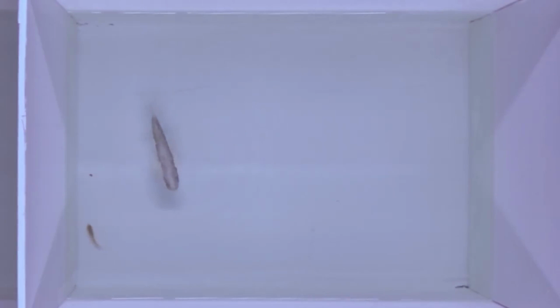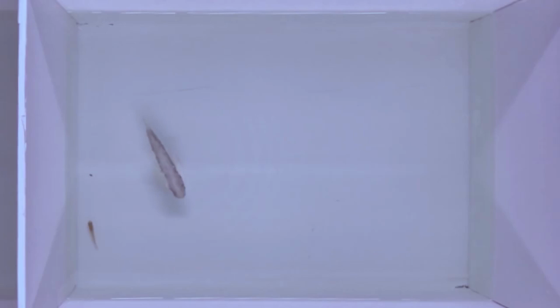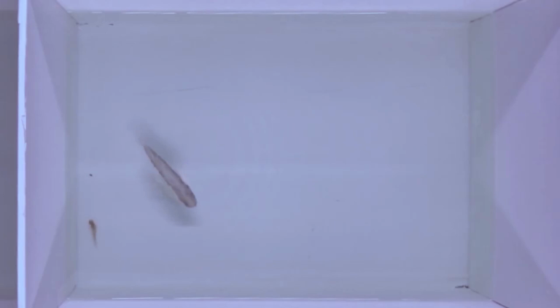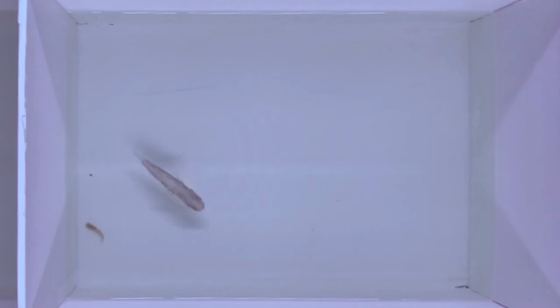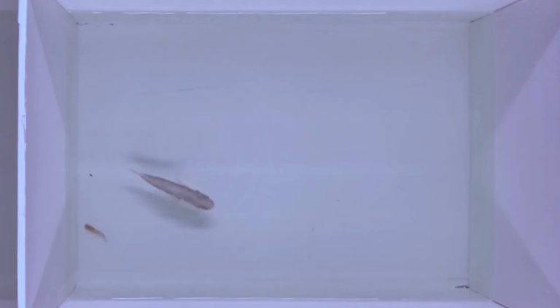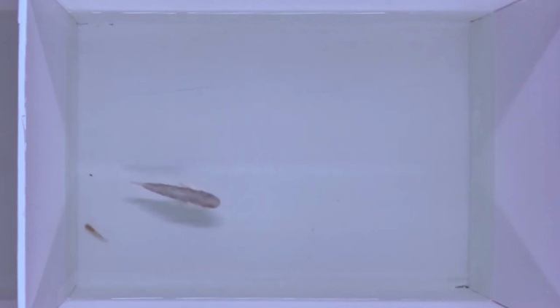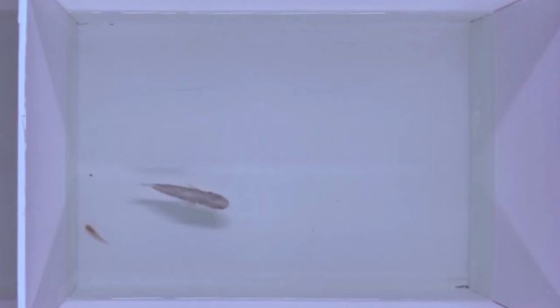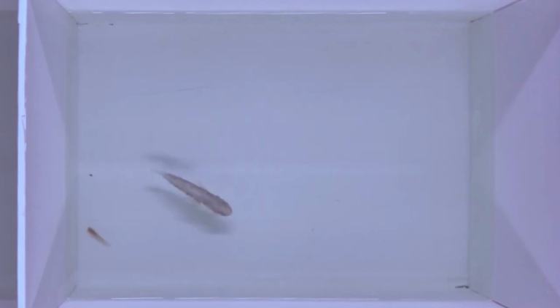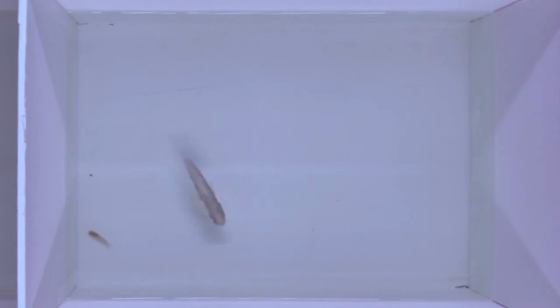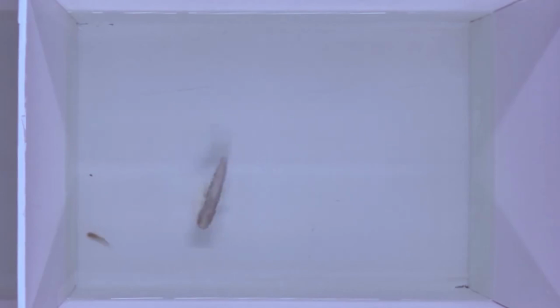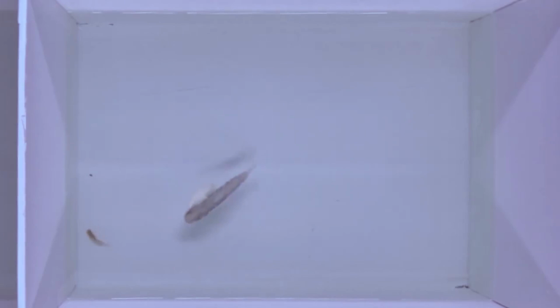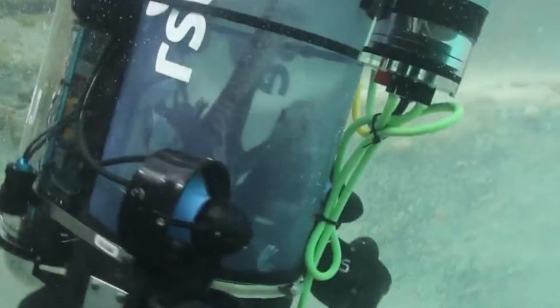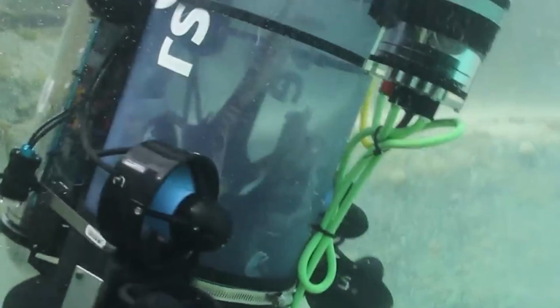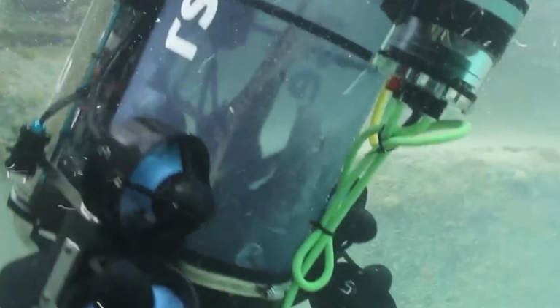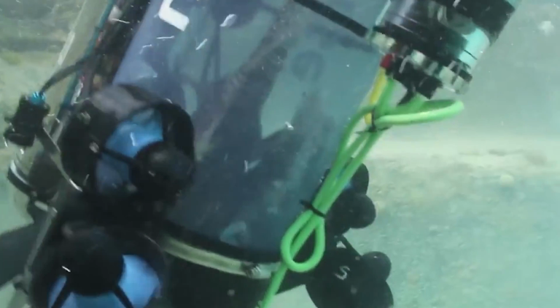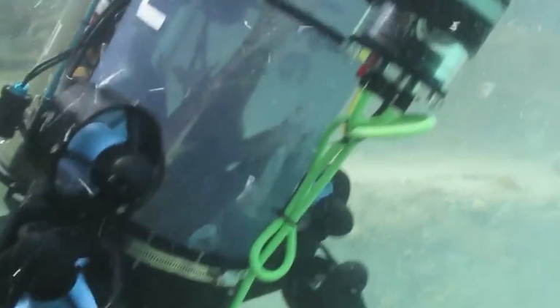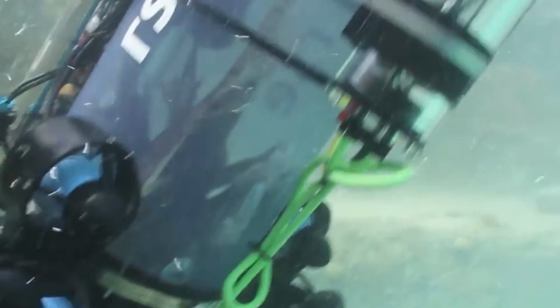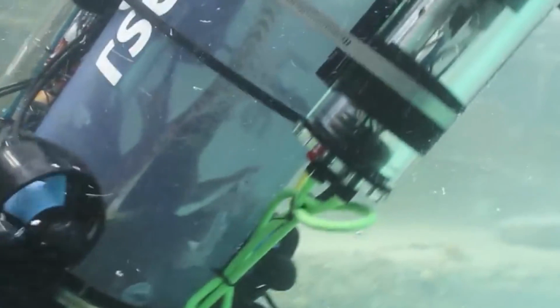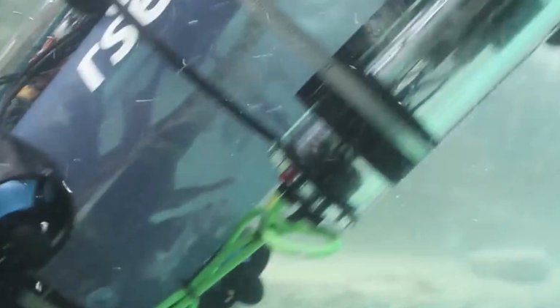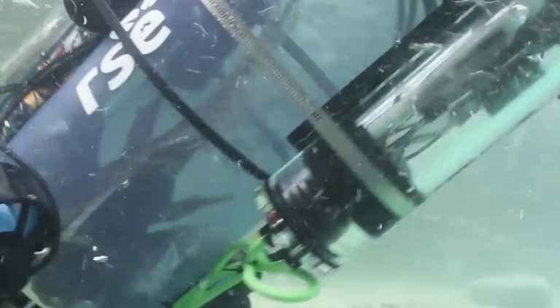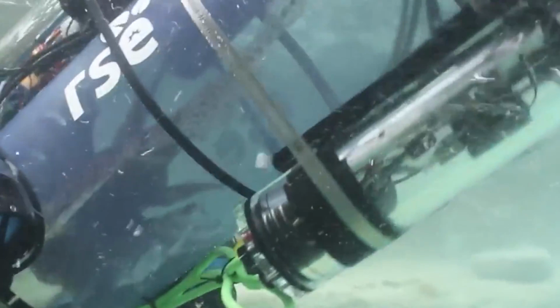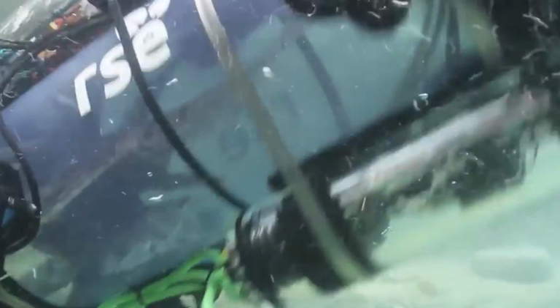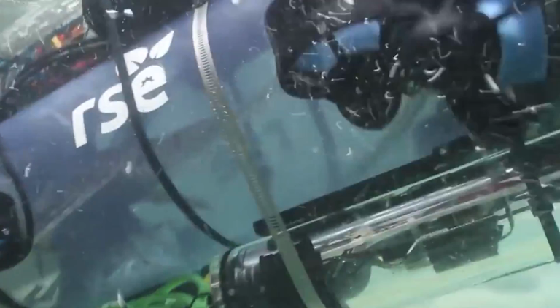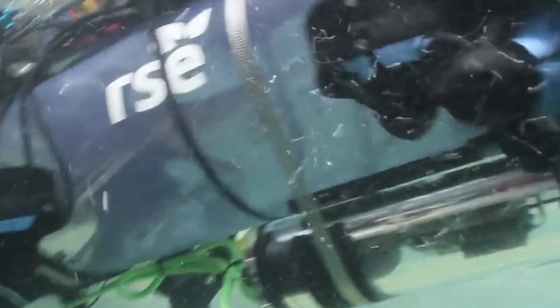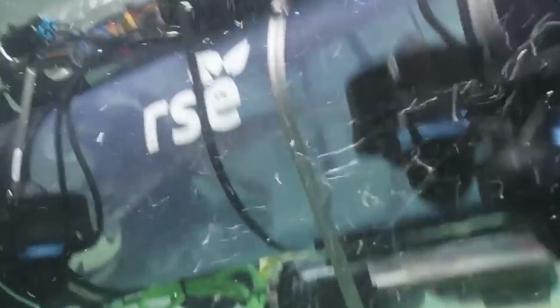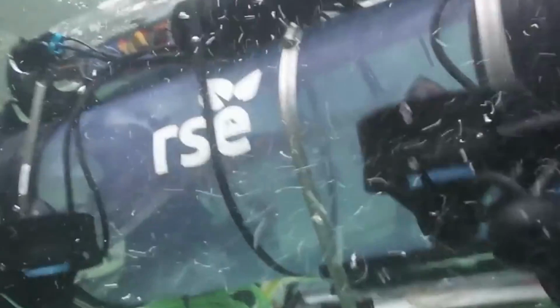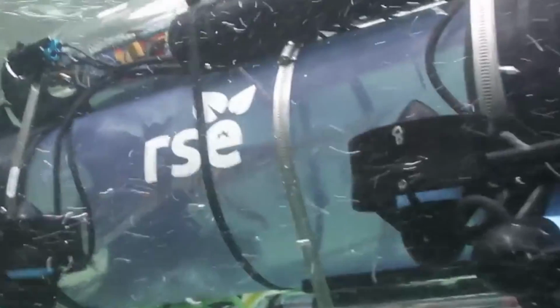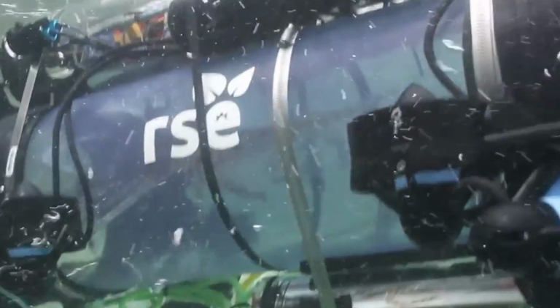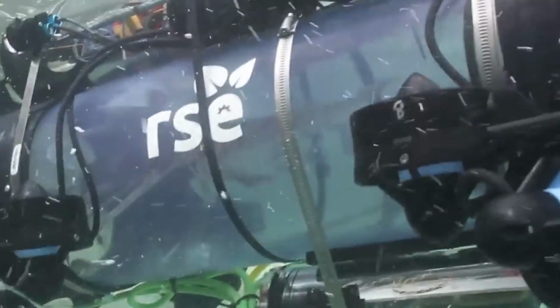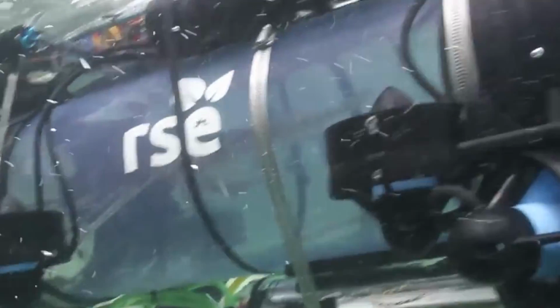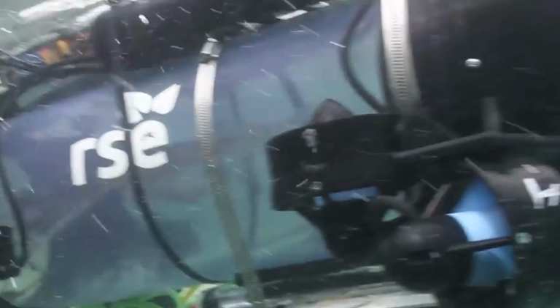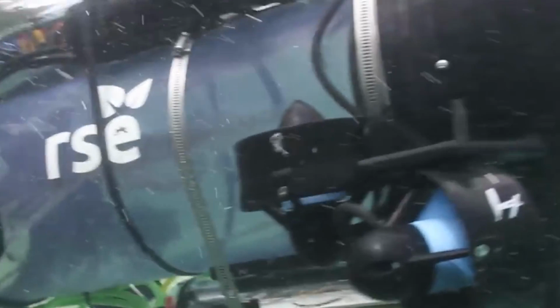We made their worst nightmare become real — a robot that scares the mosquito fish, but not the other animals around it.